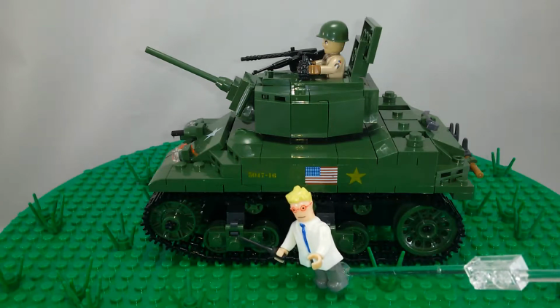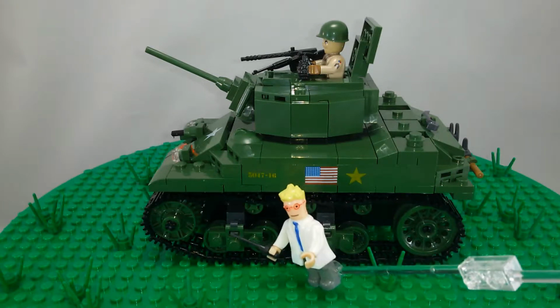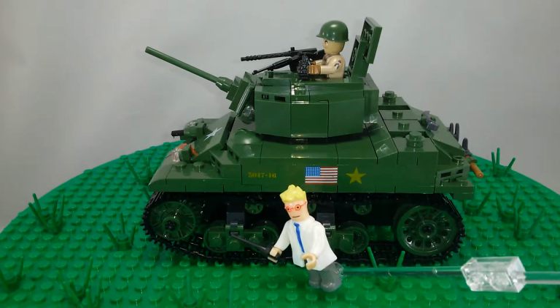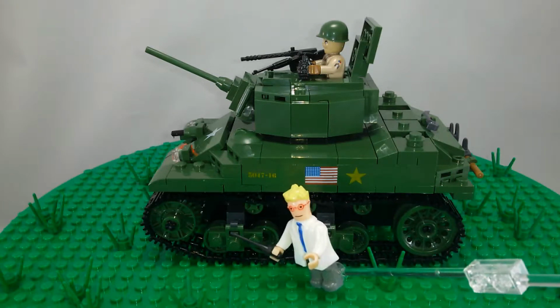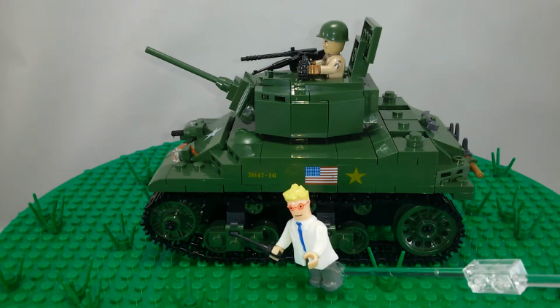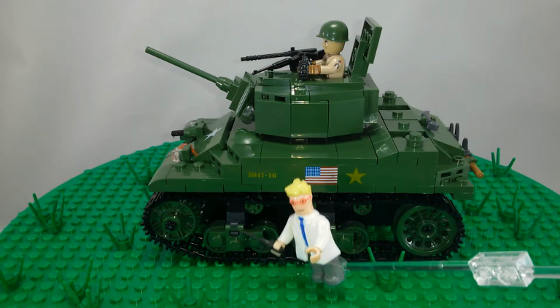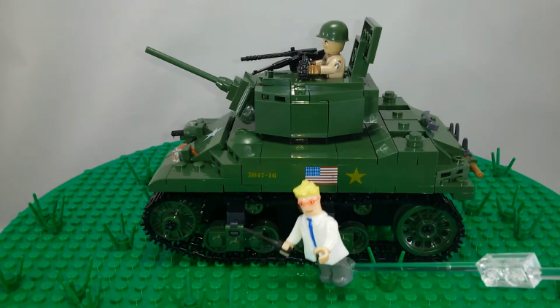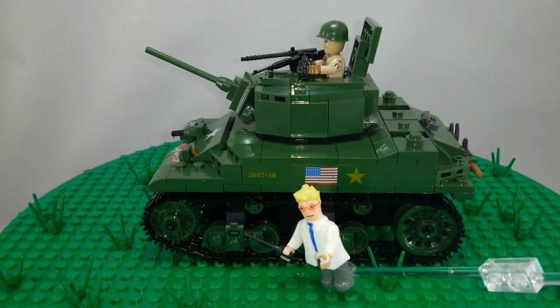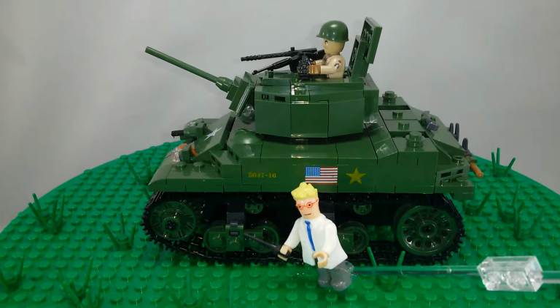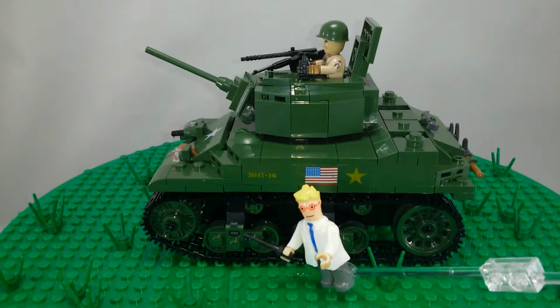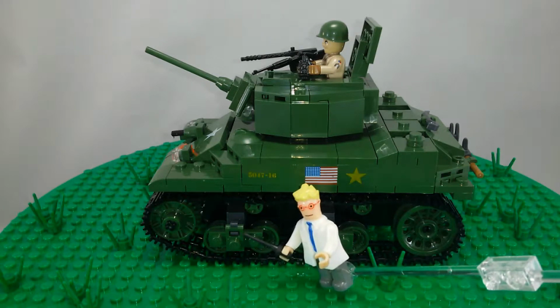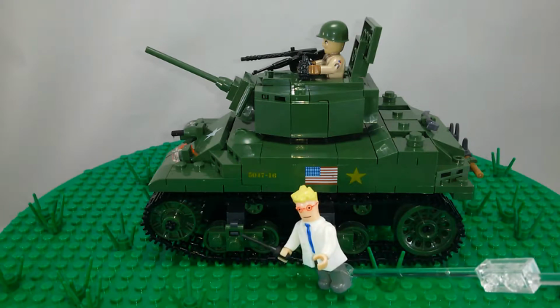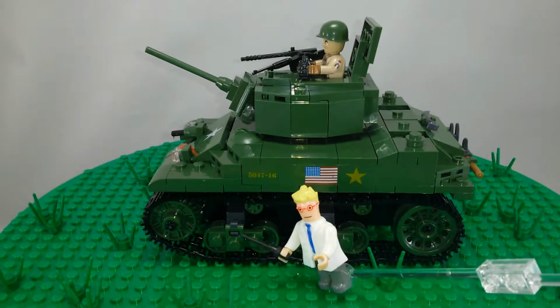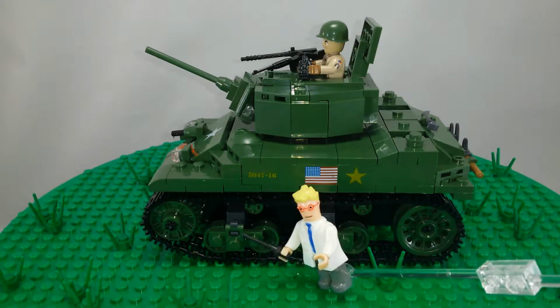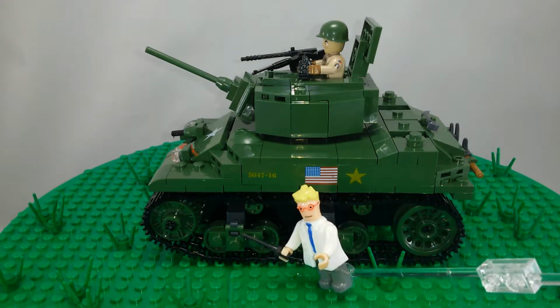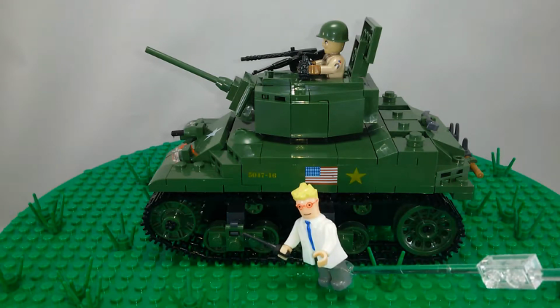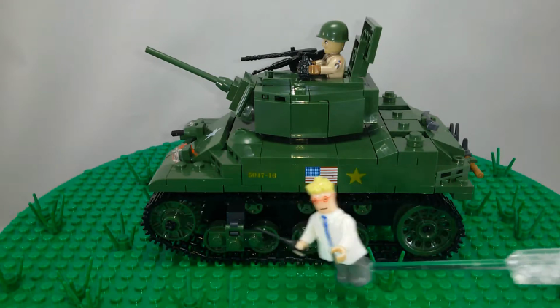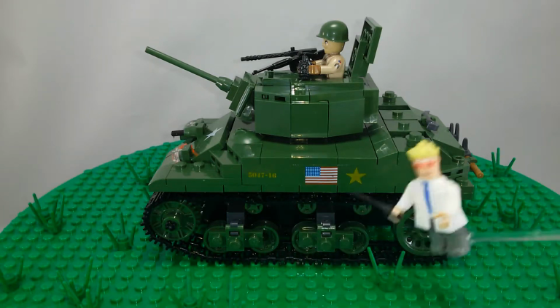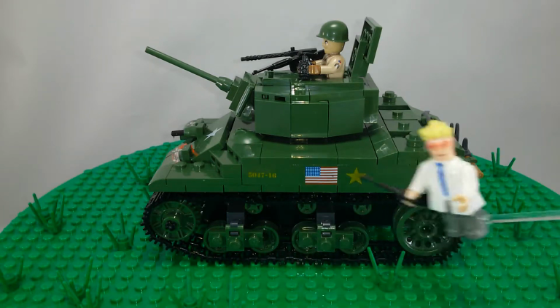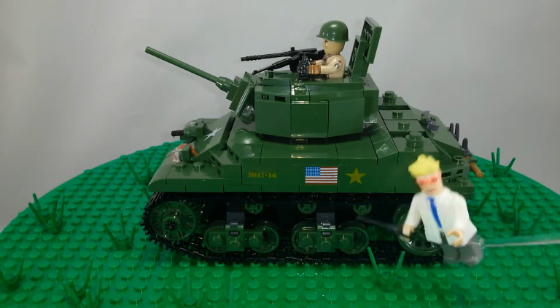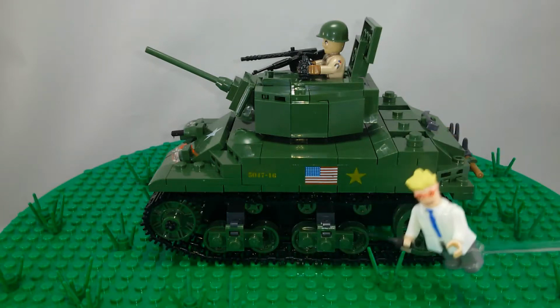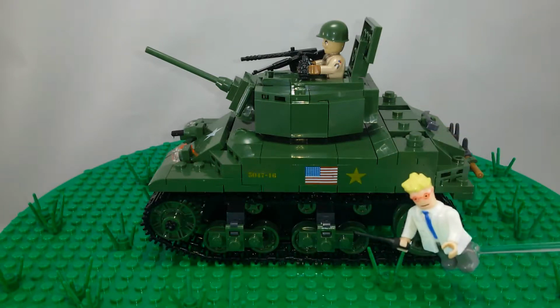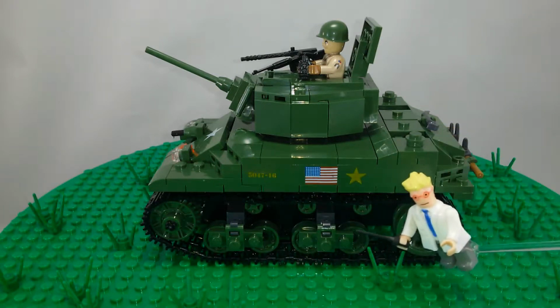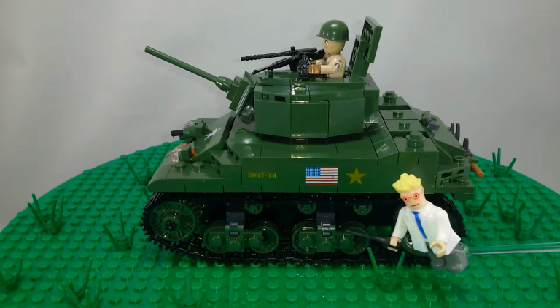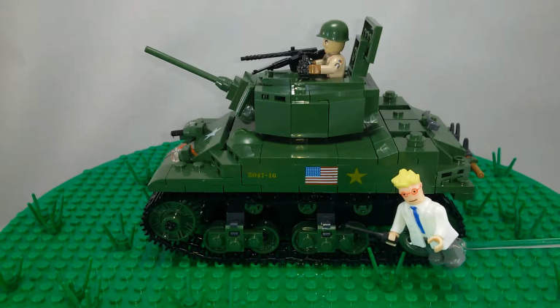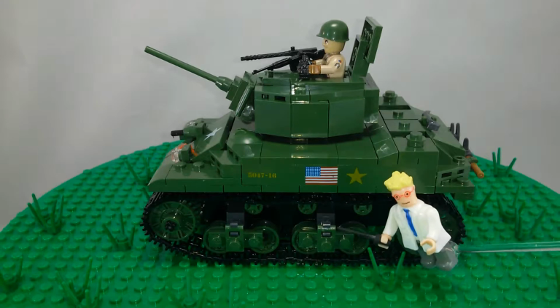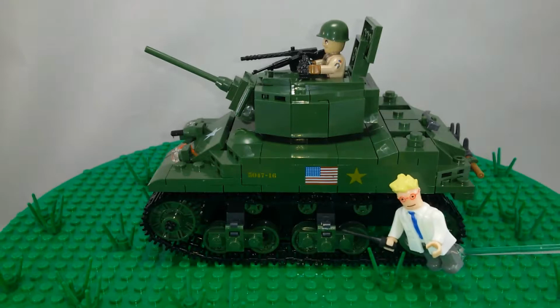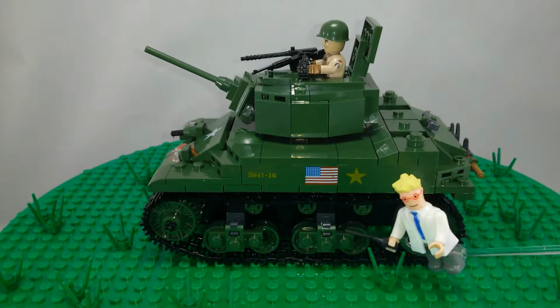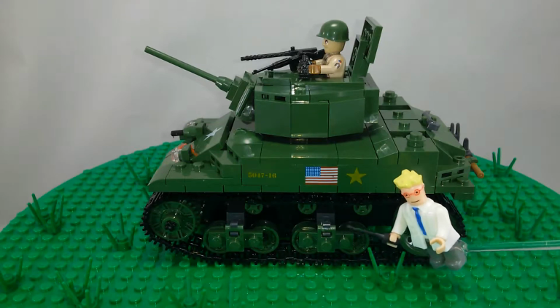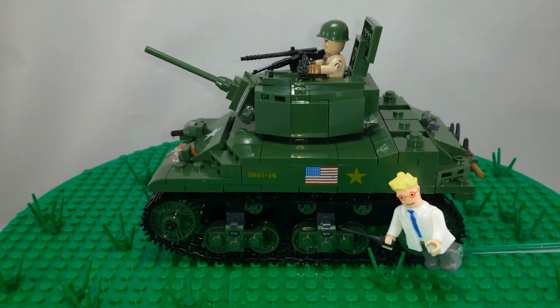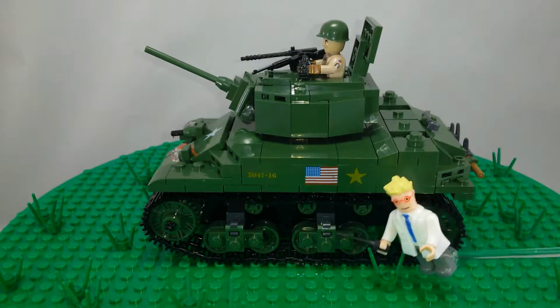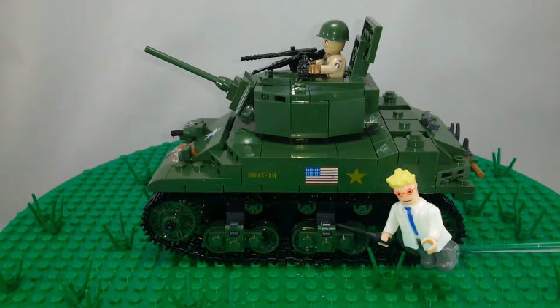The bogies for the suspension and the guide wheels are nice — that's a nice detail.